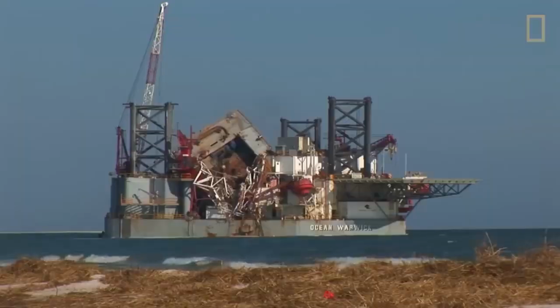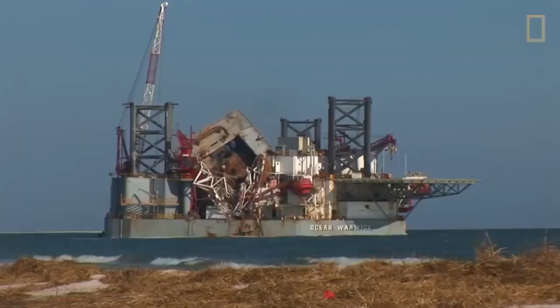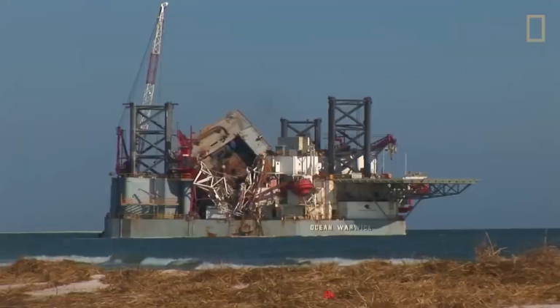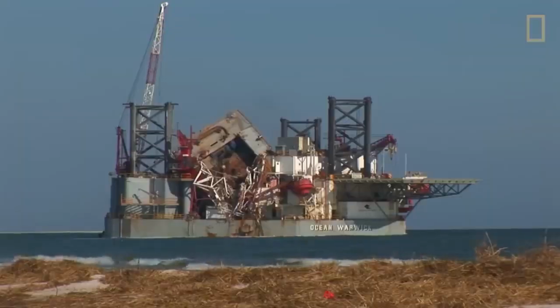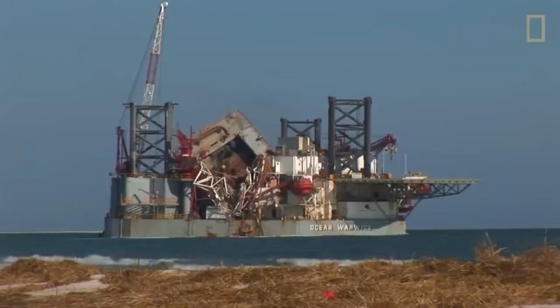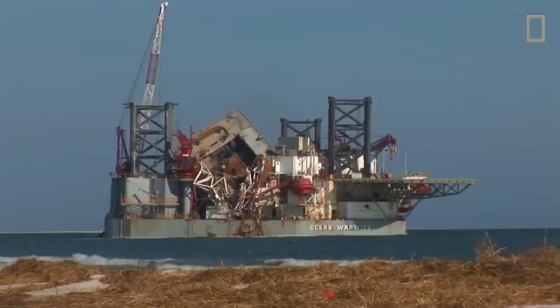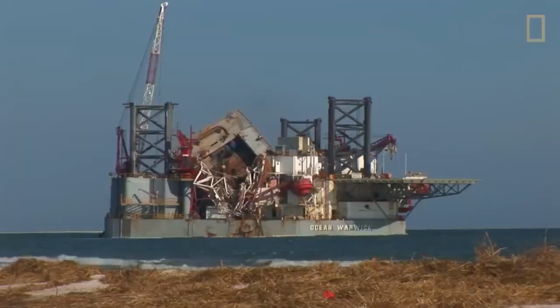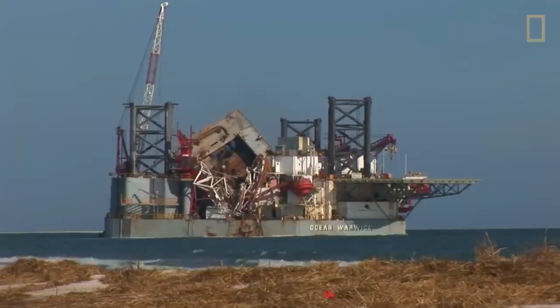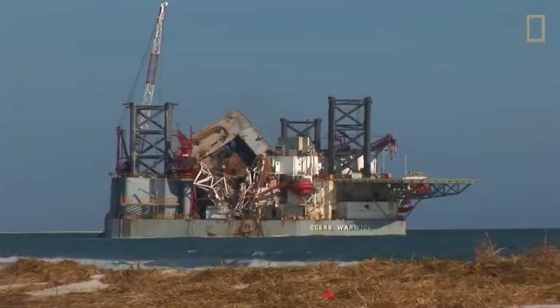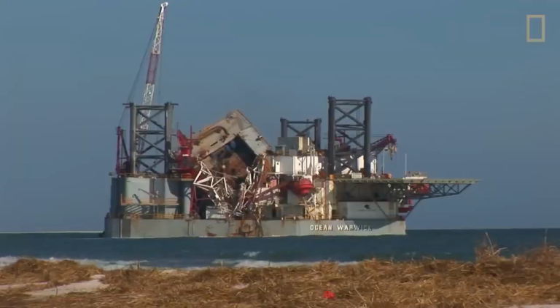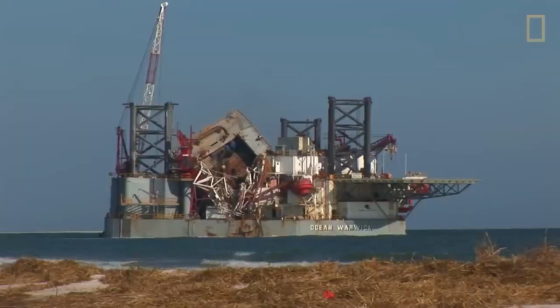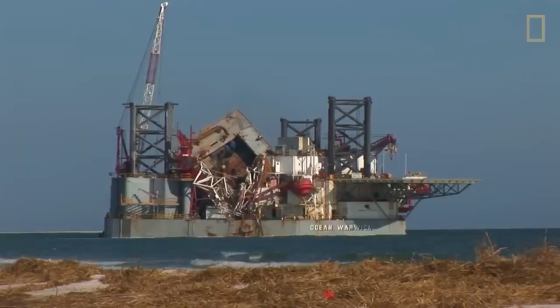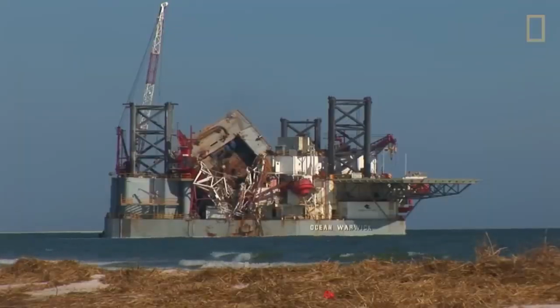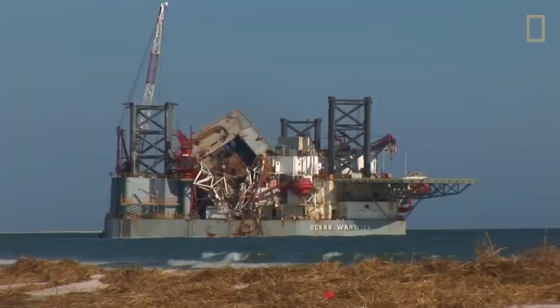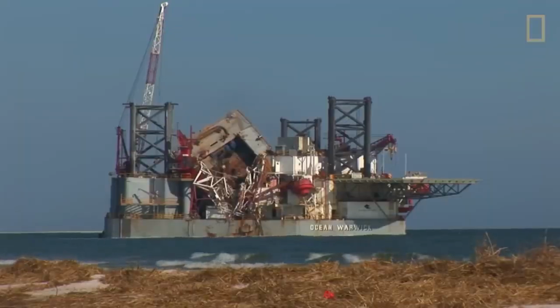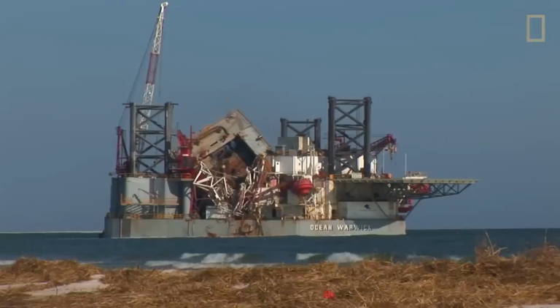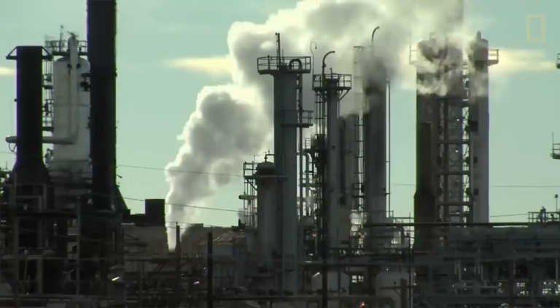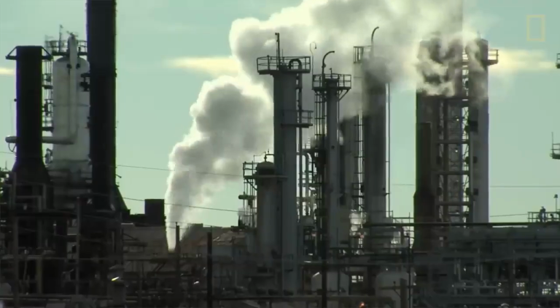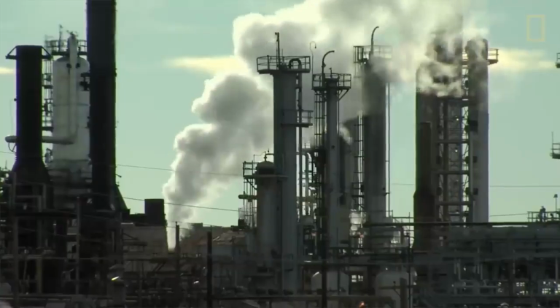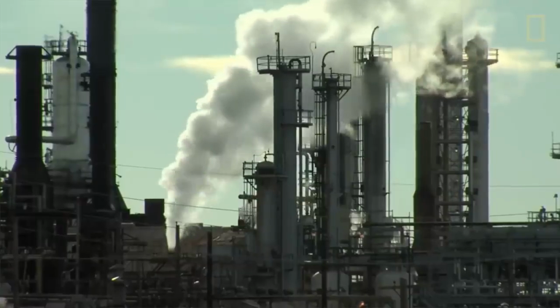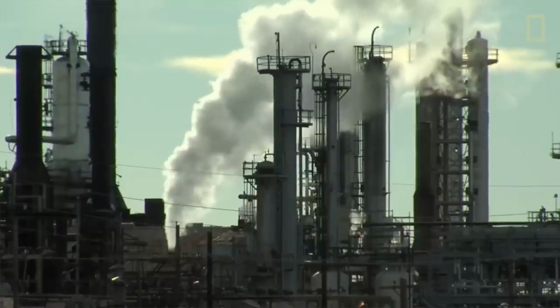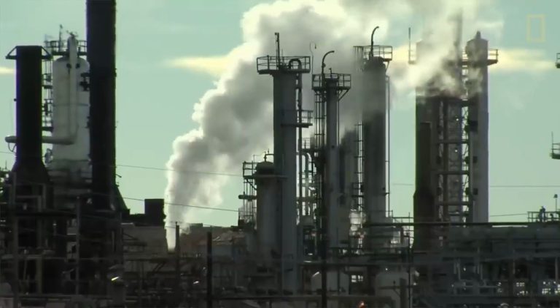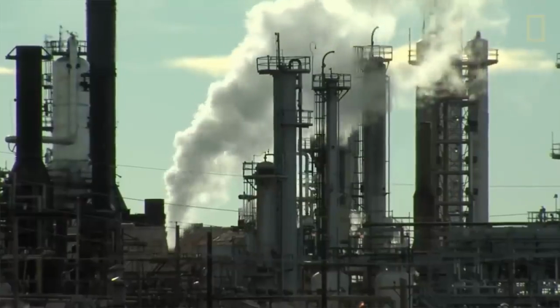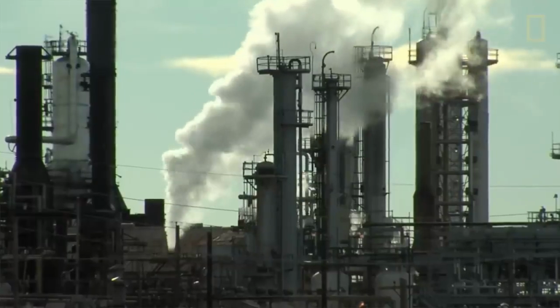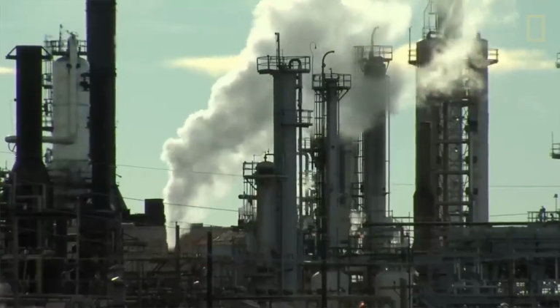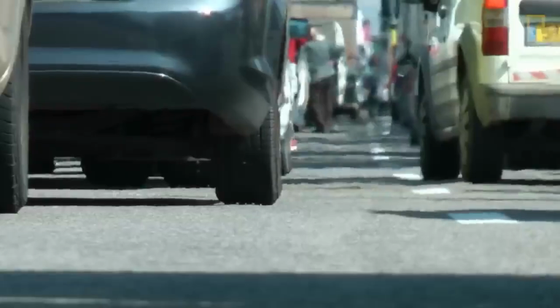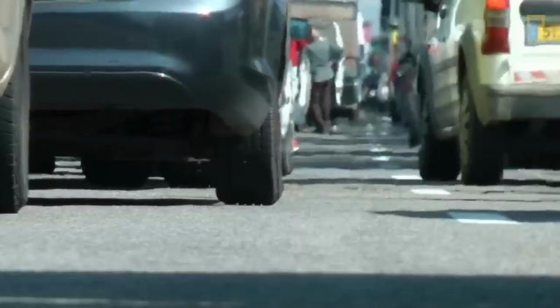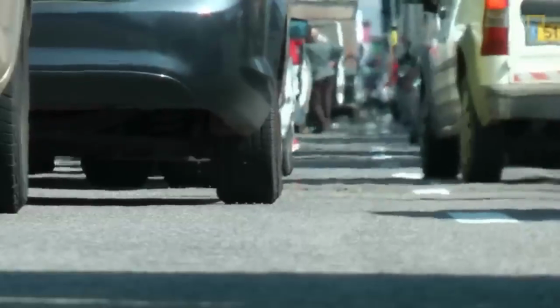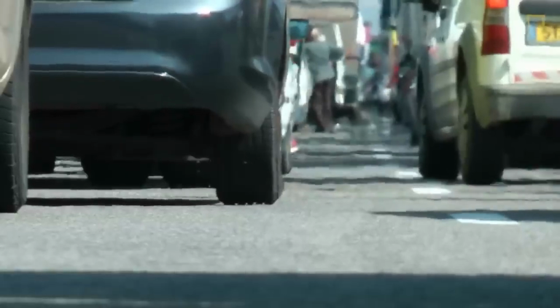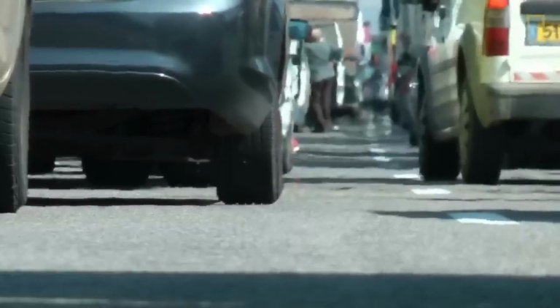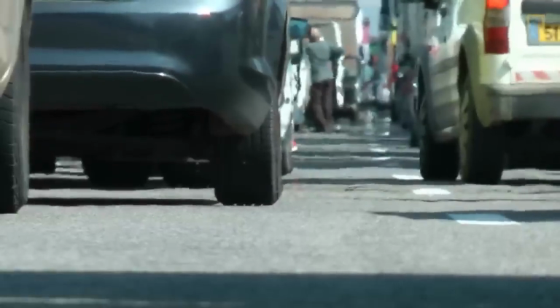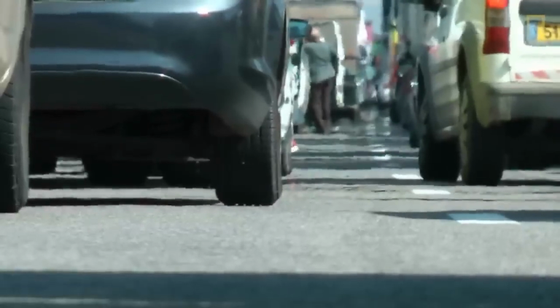The only way to stop the damage to our oceans is to dramatically reduce greenhouse gas emissions.